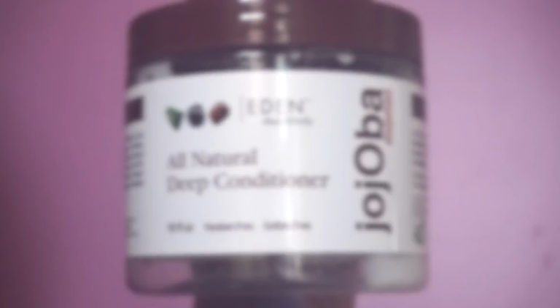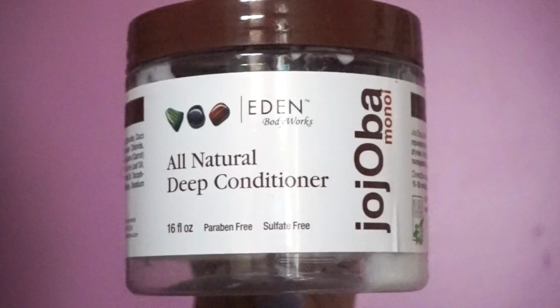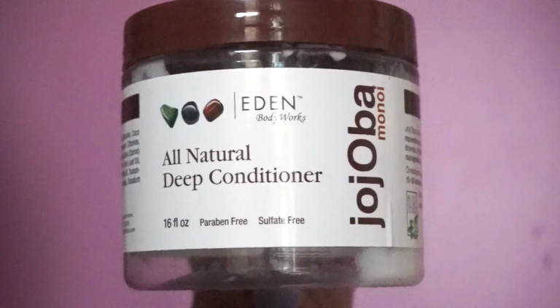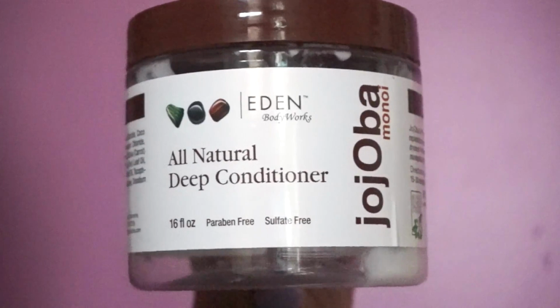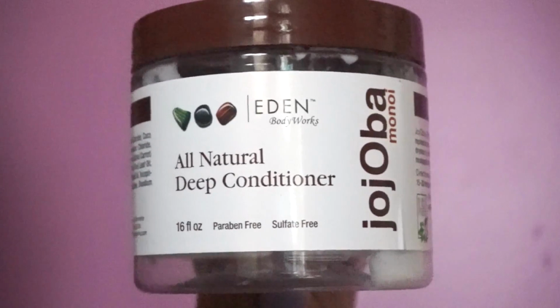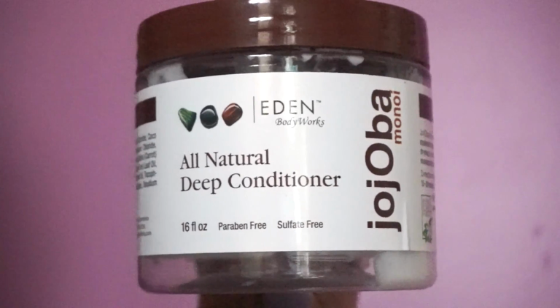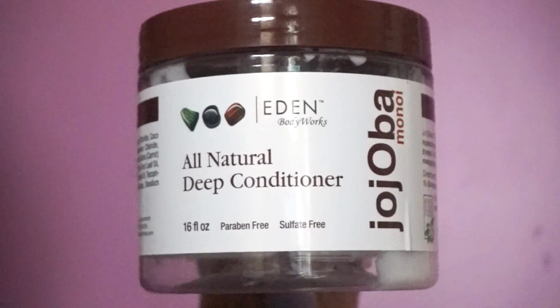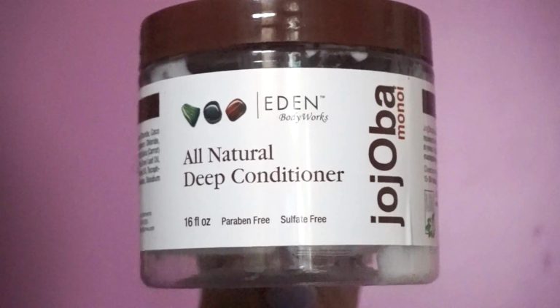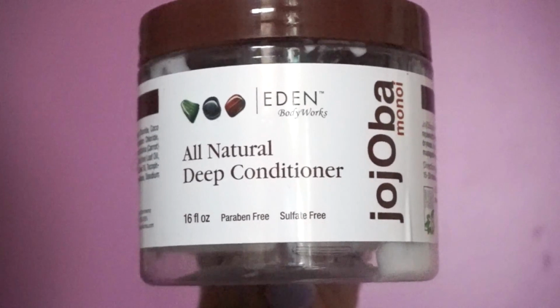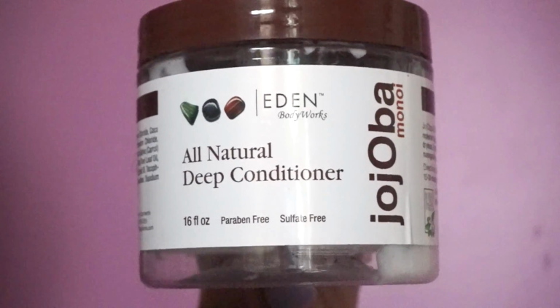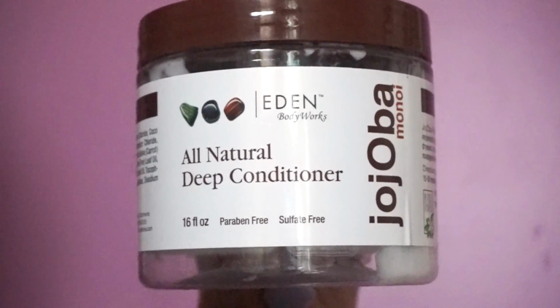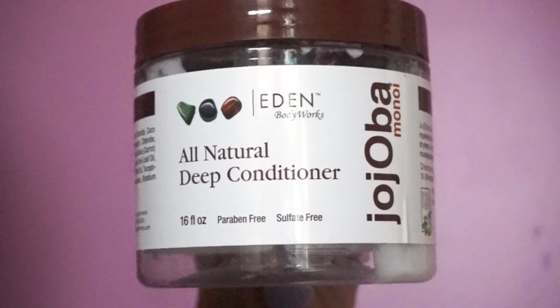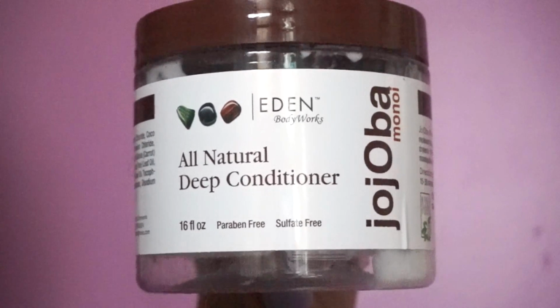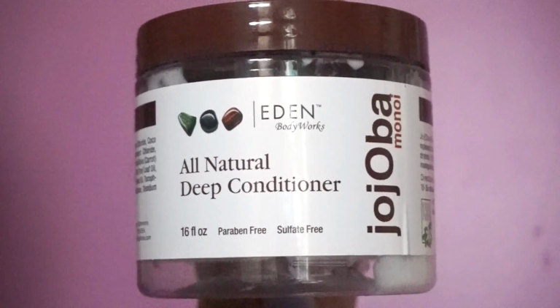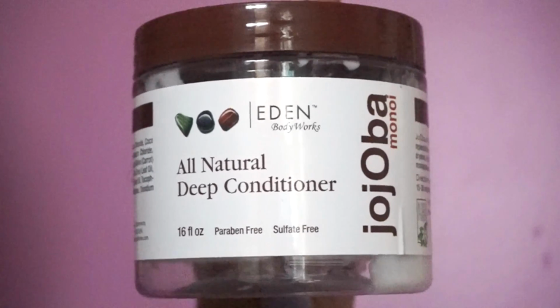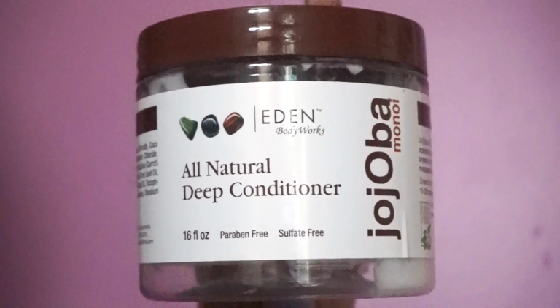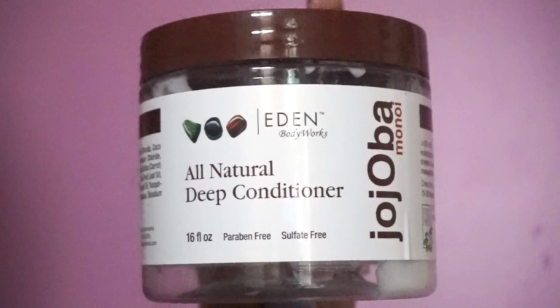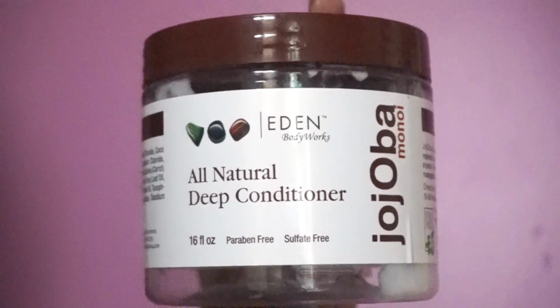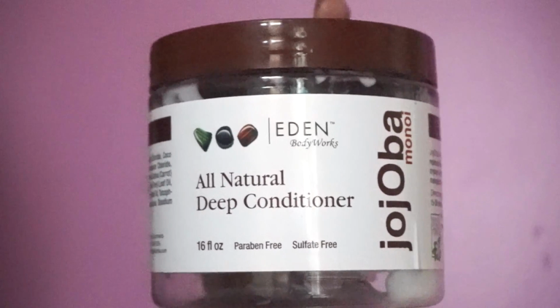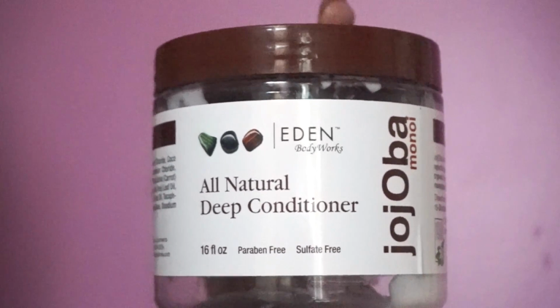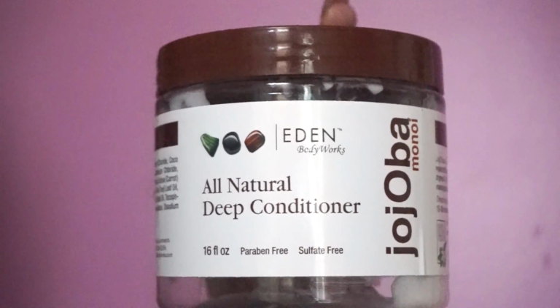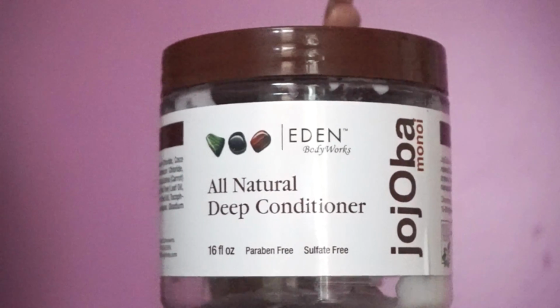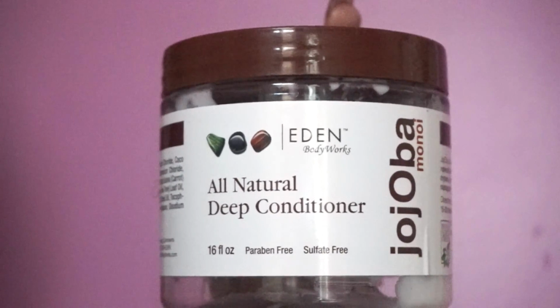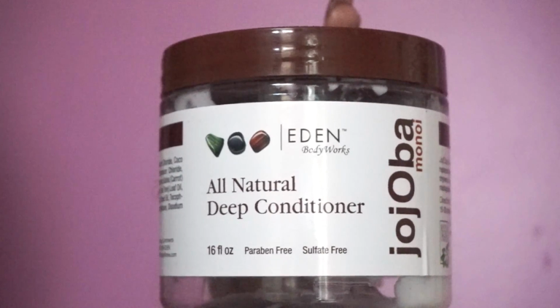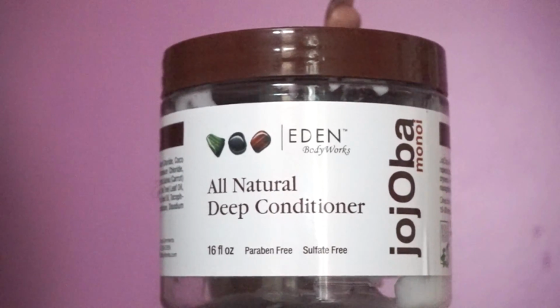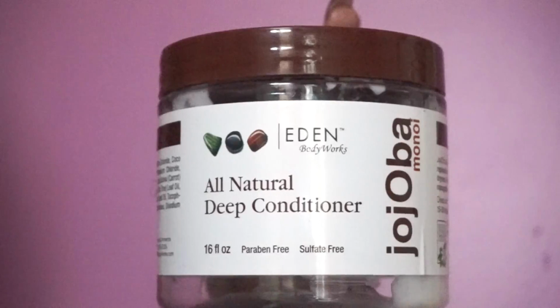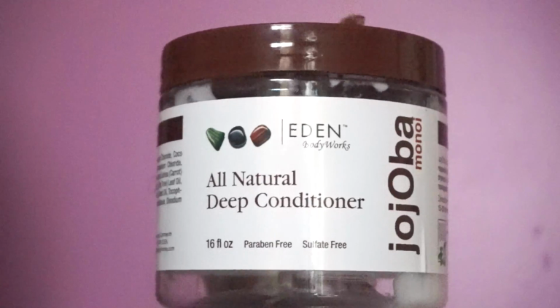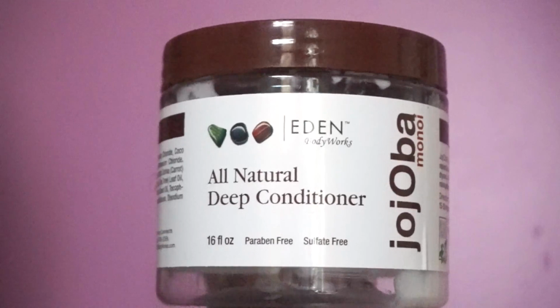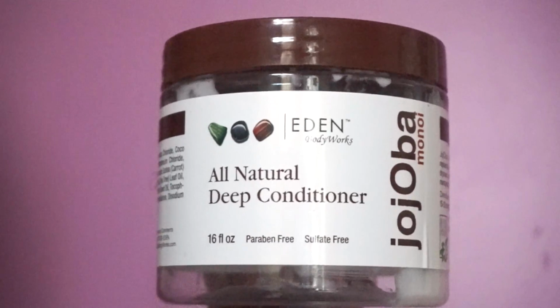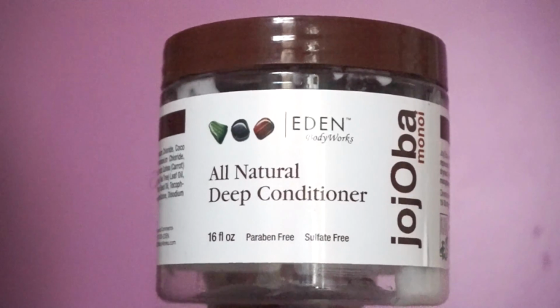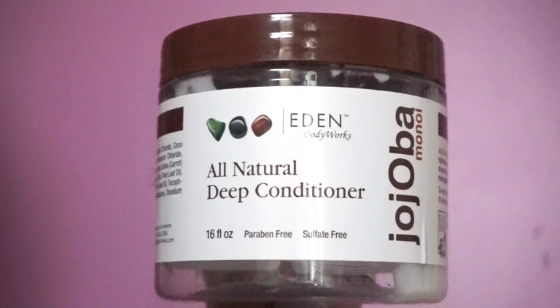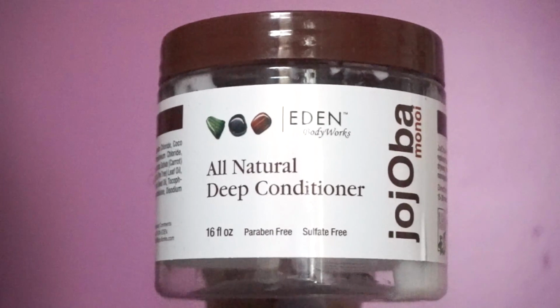This is another staple deep conditioner of mine — it moisturizes my hair and leaves my curls beautiful and clumped together.